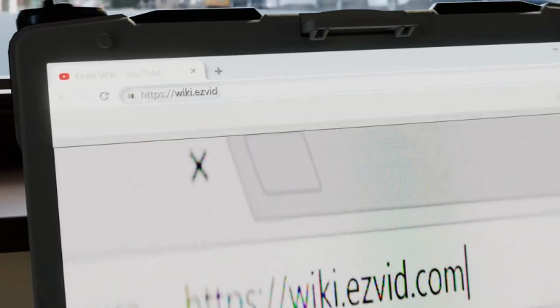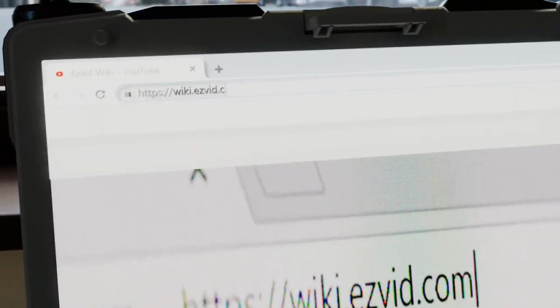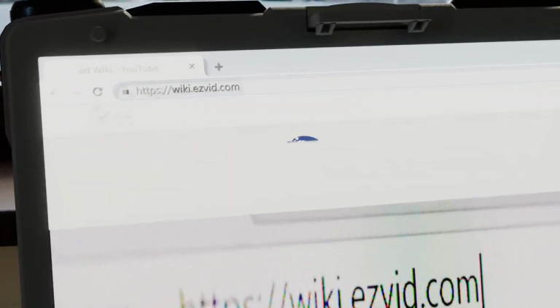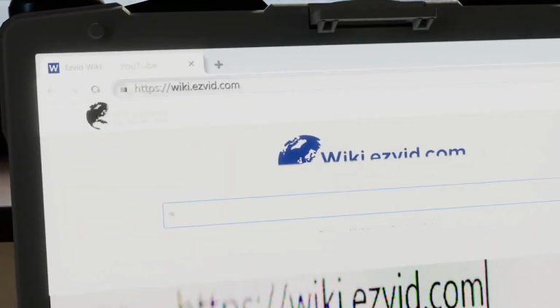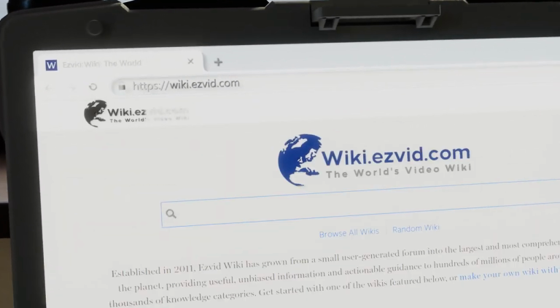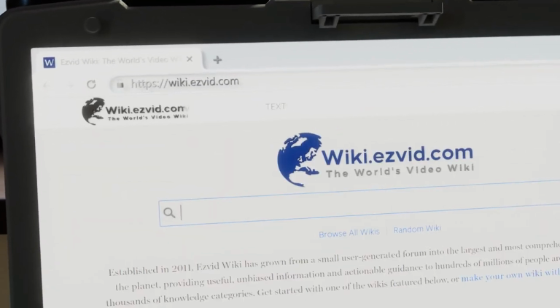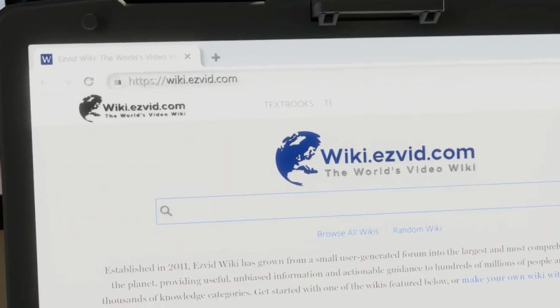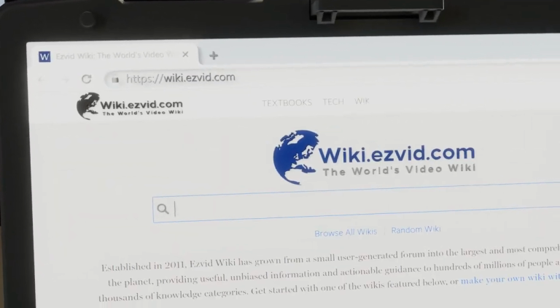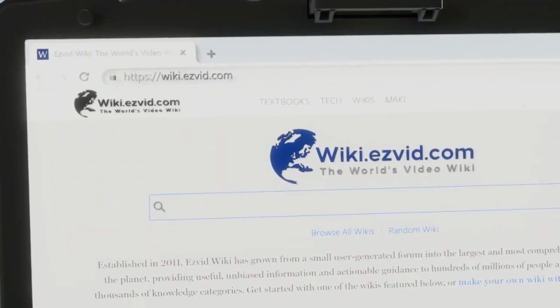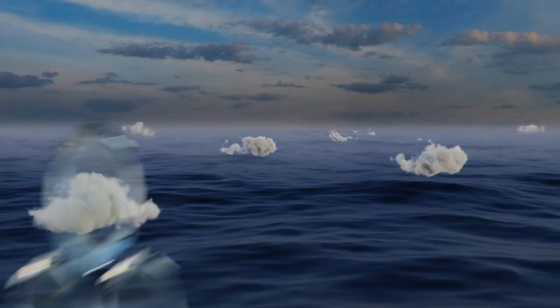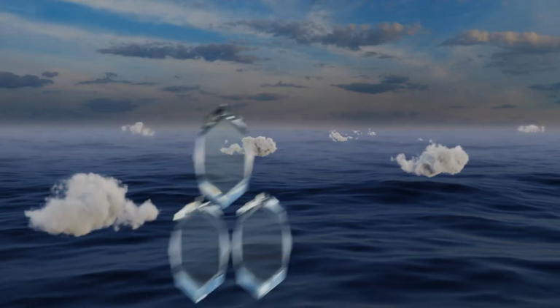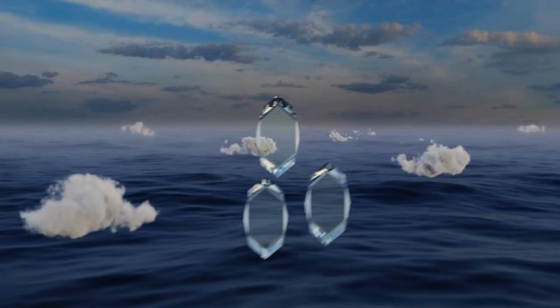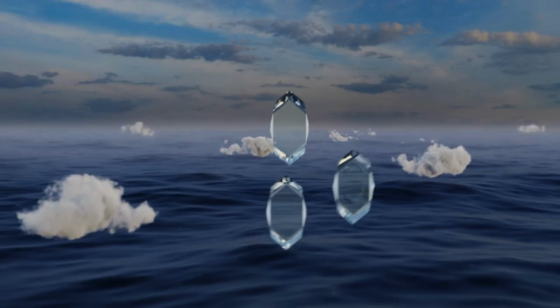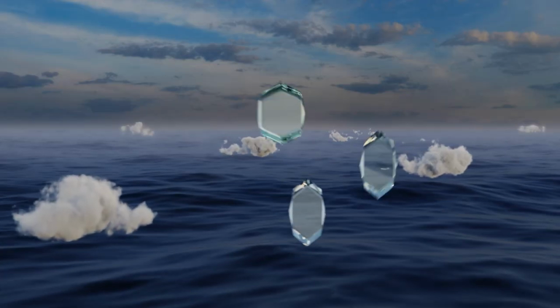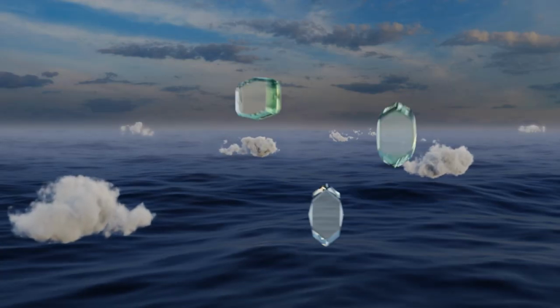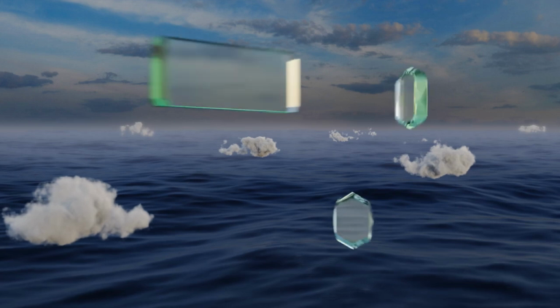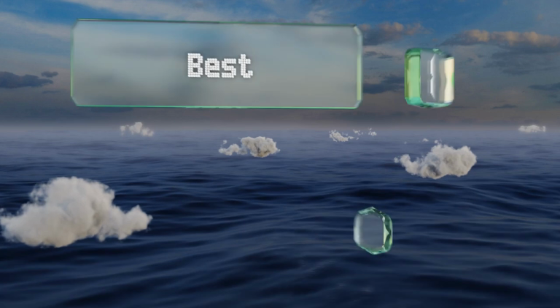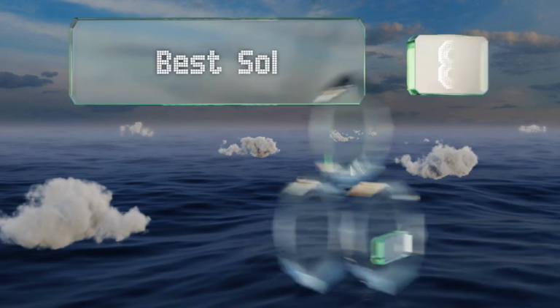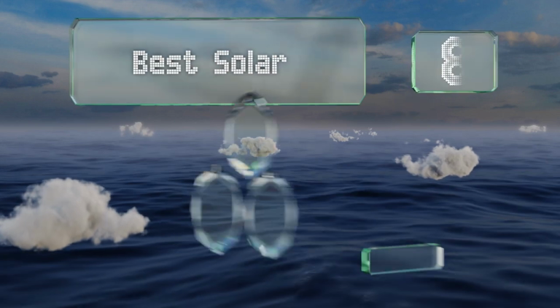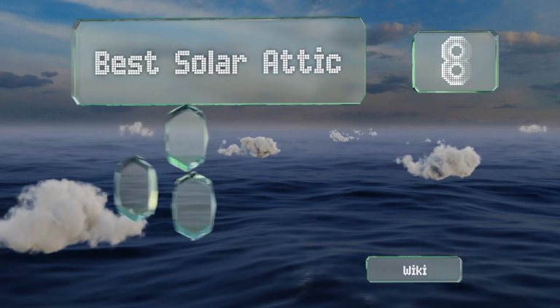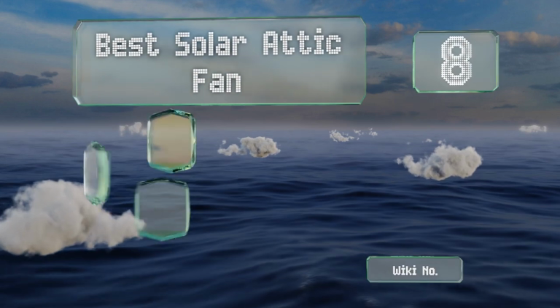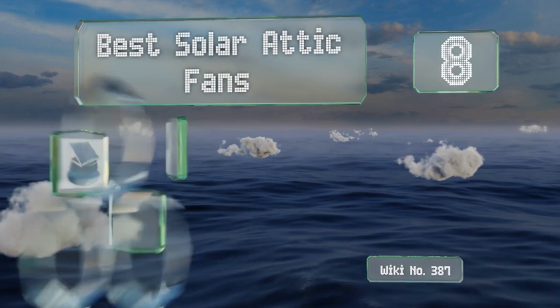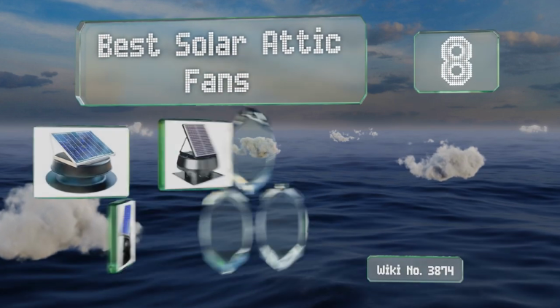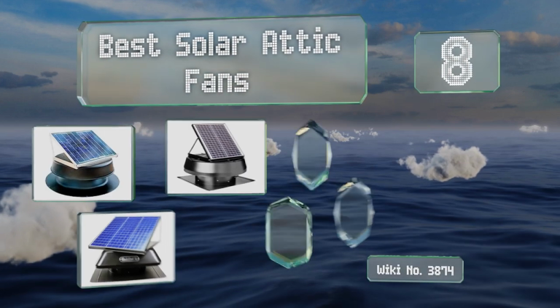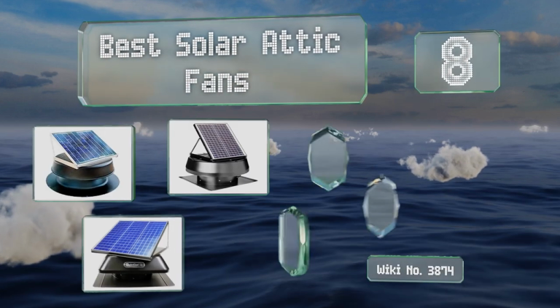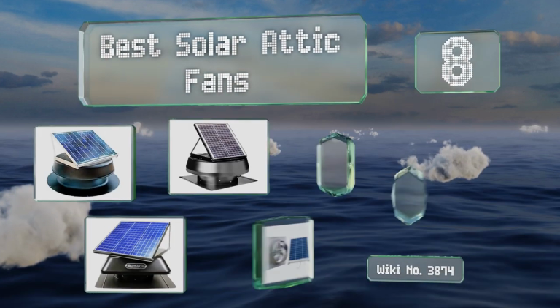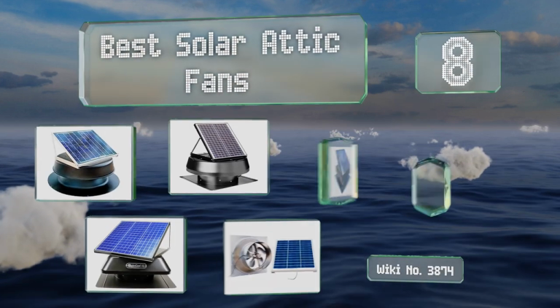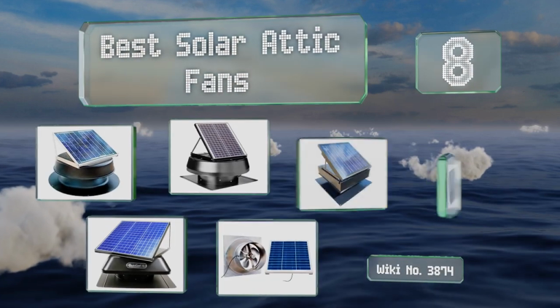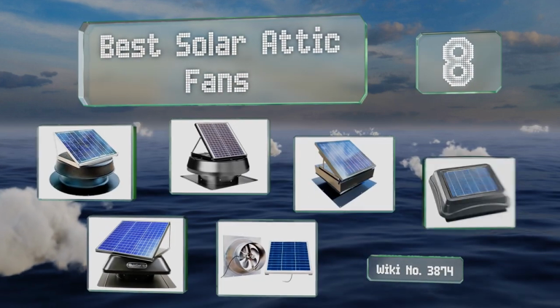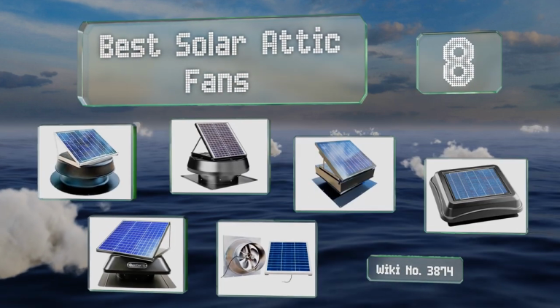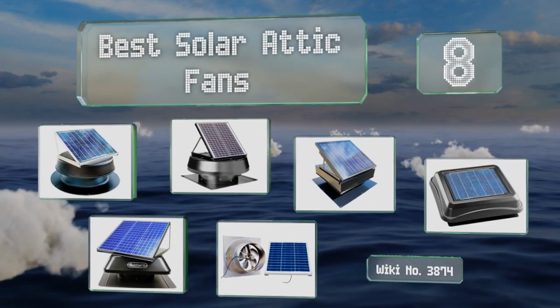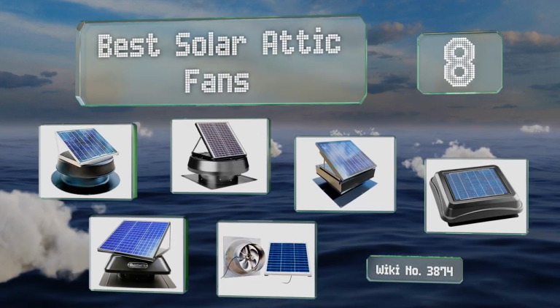EasyVid presents the eight best solar attic fans. Let's get started with the list.